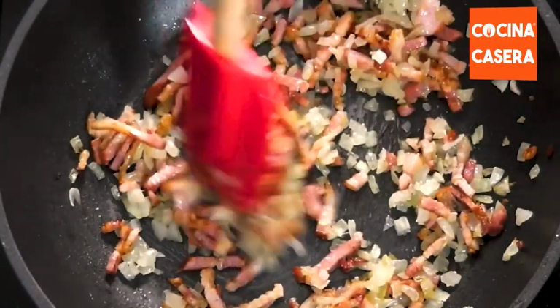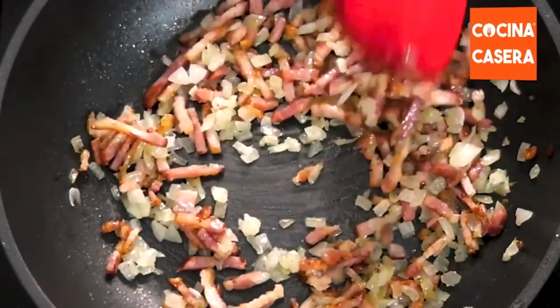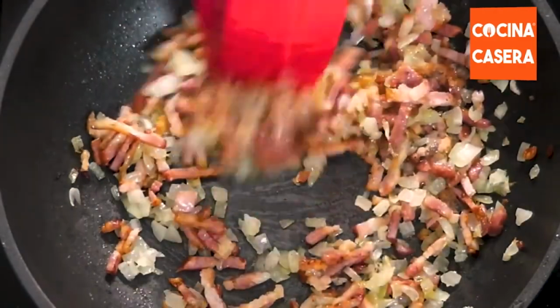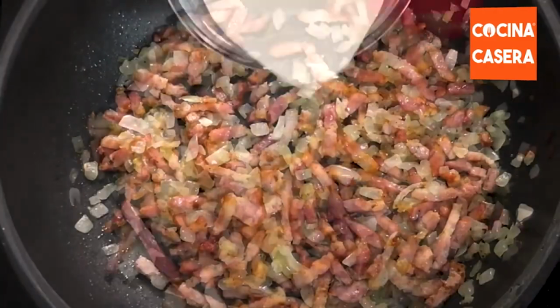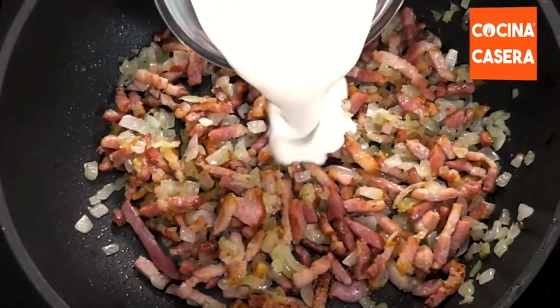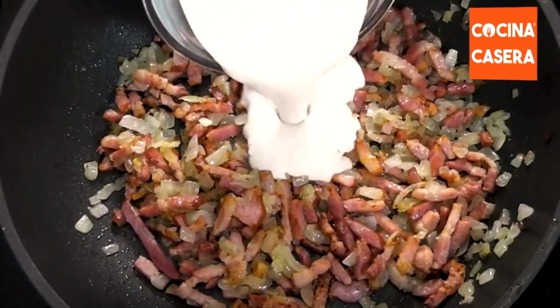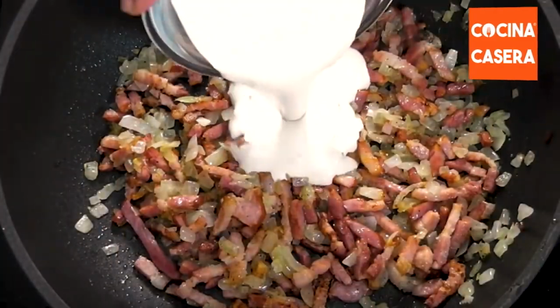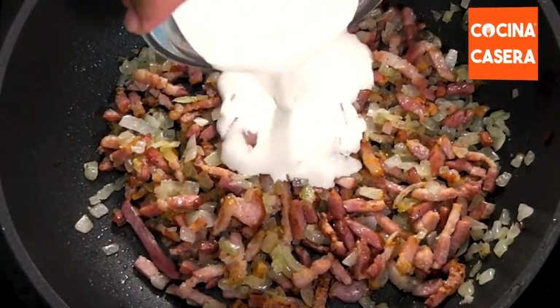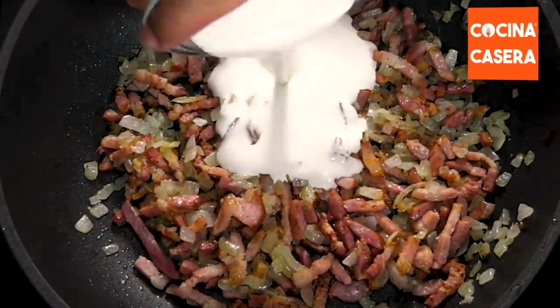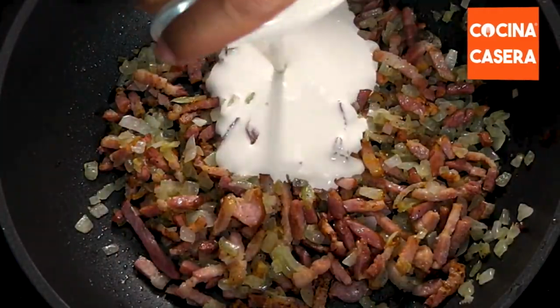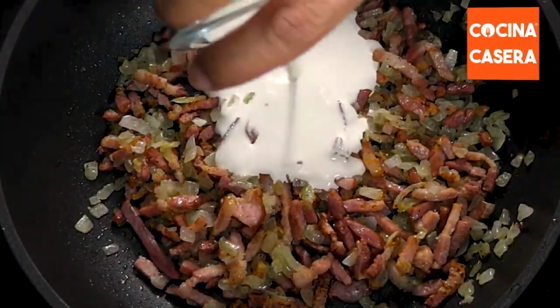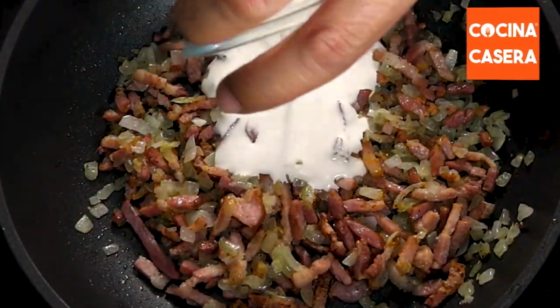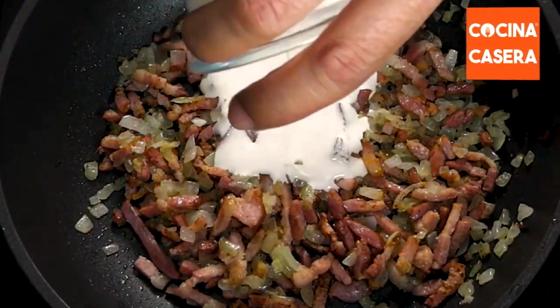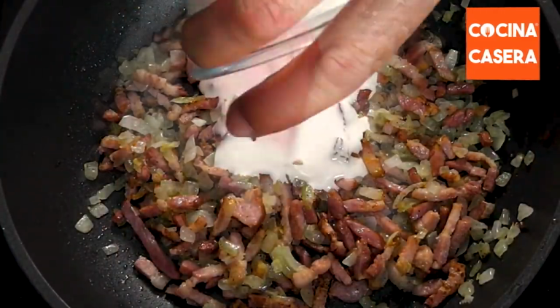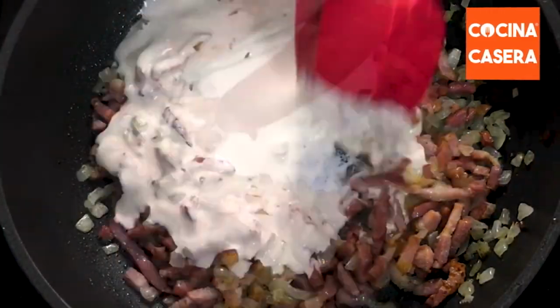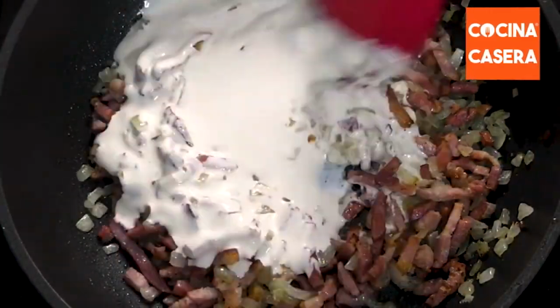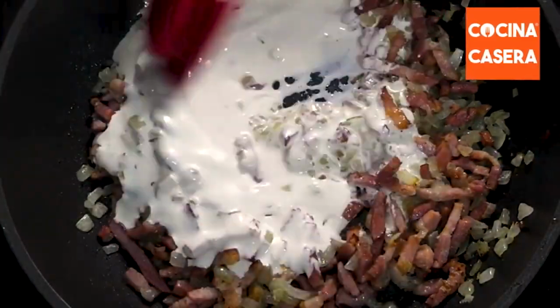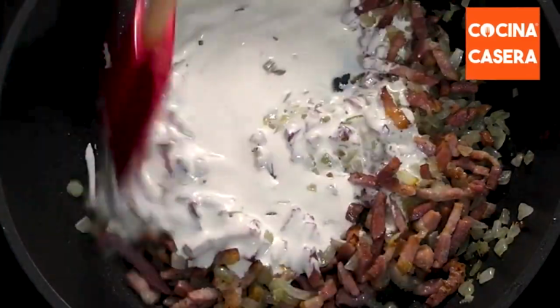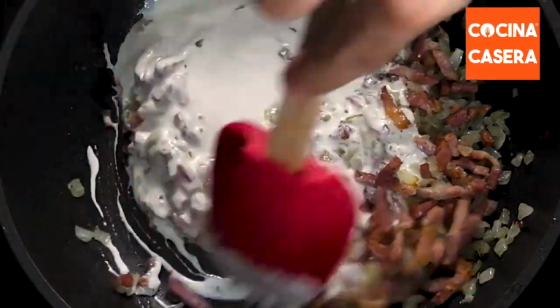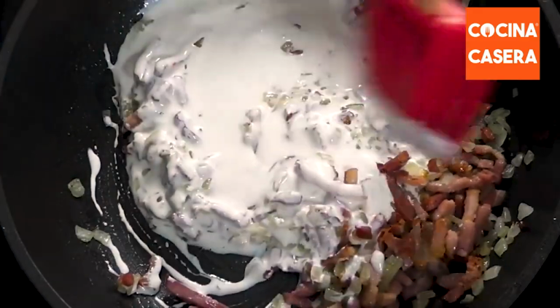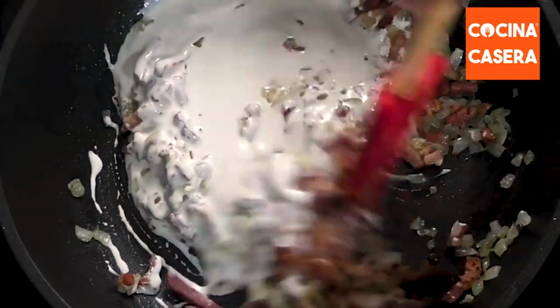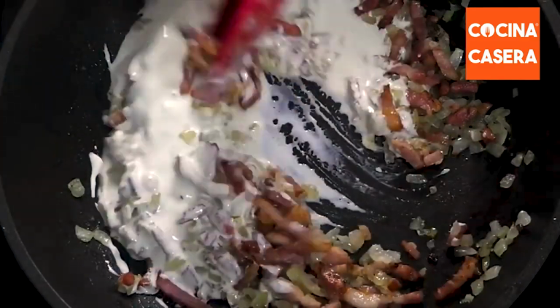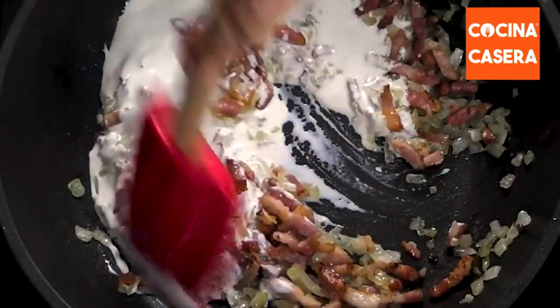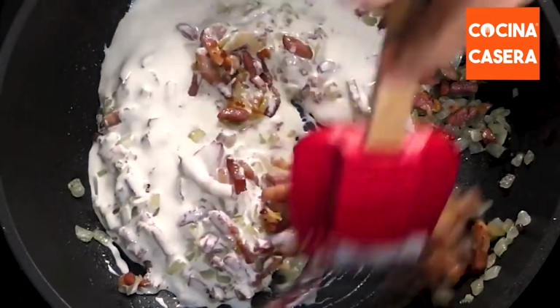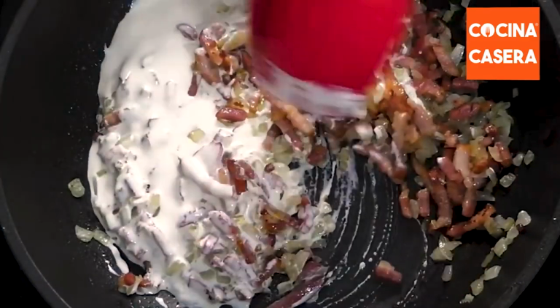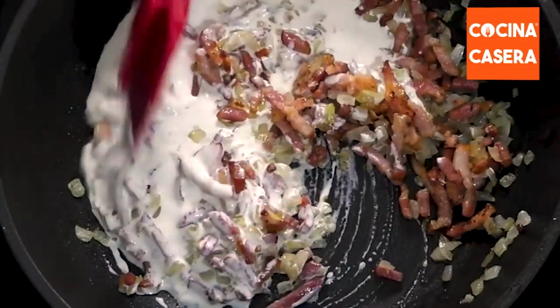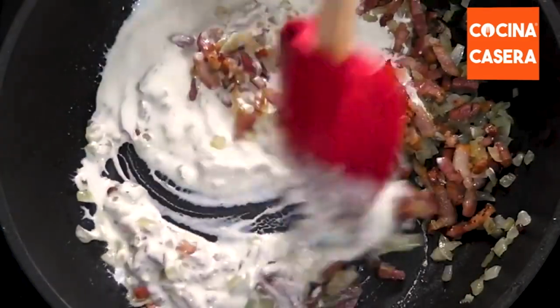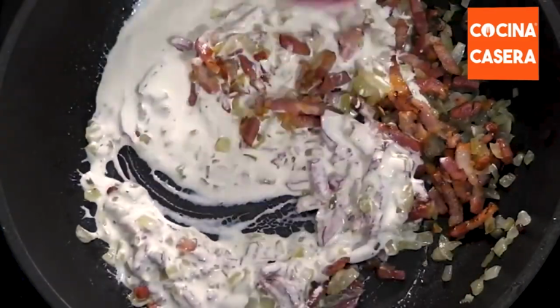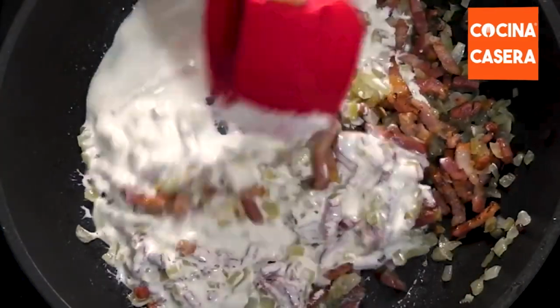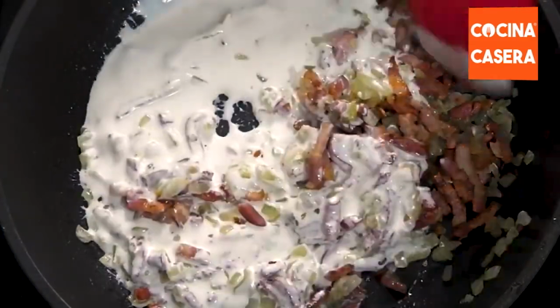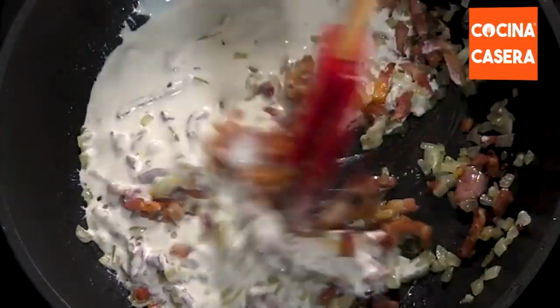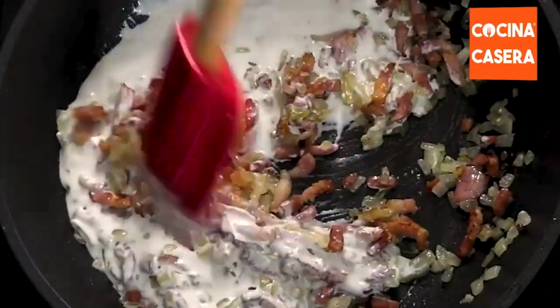When the pasta is ready, we drain it and add it to the pan. We stir everything and keep it over low heat.